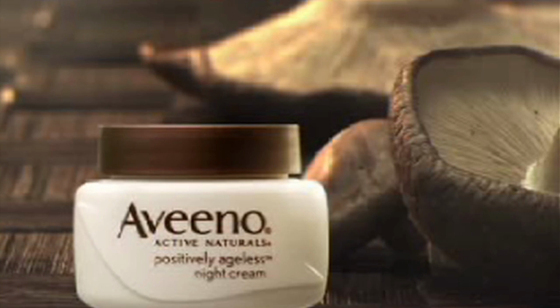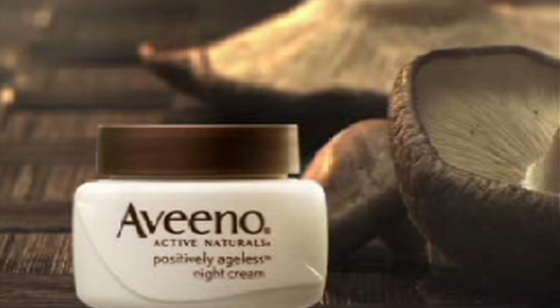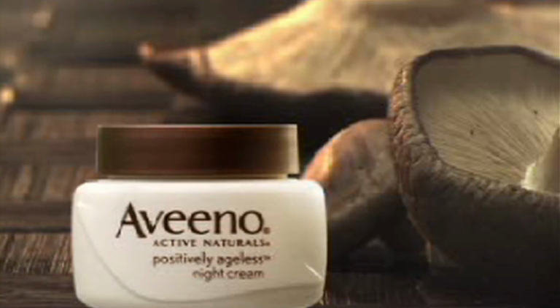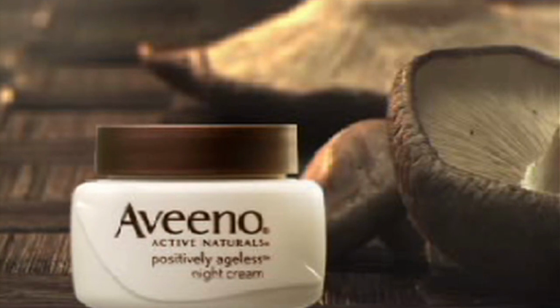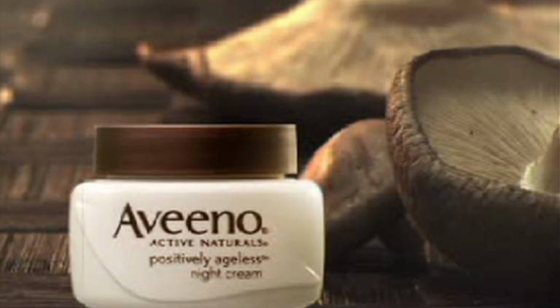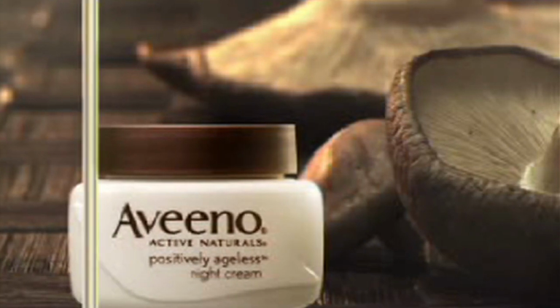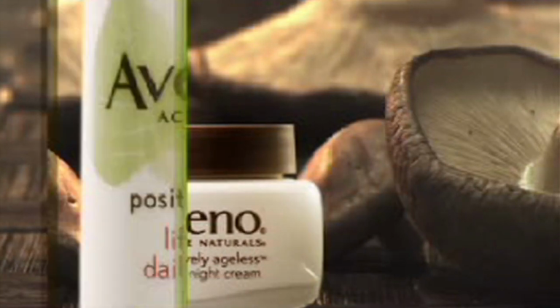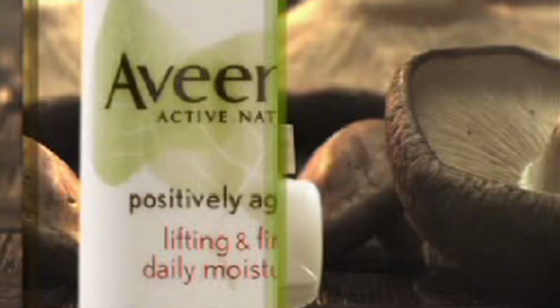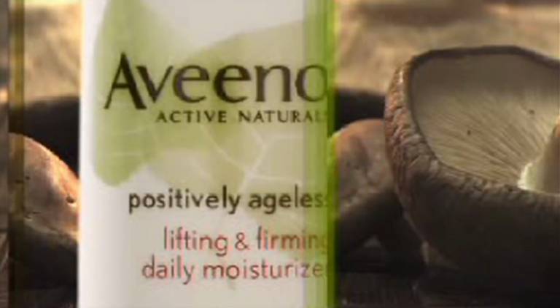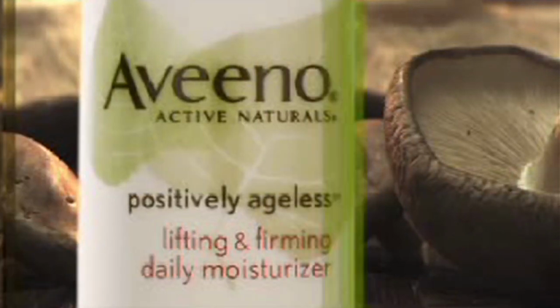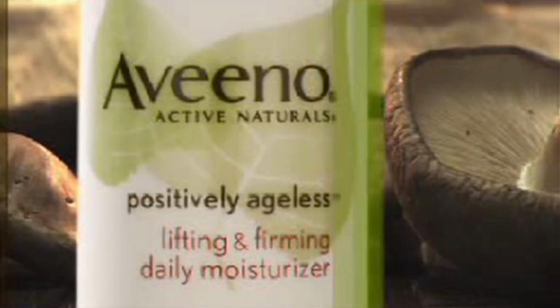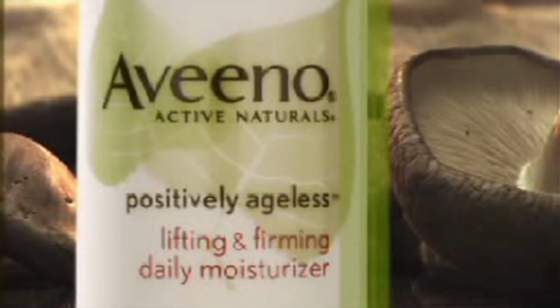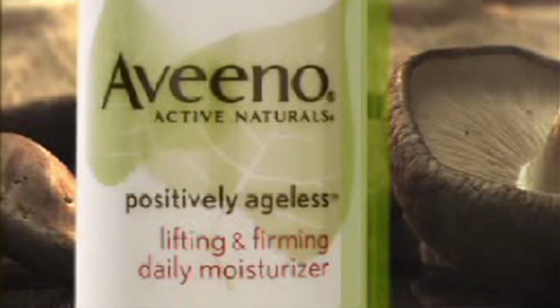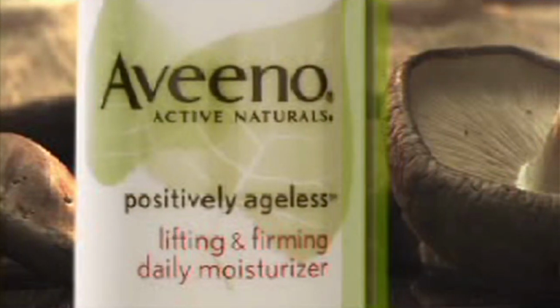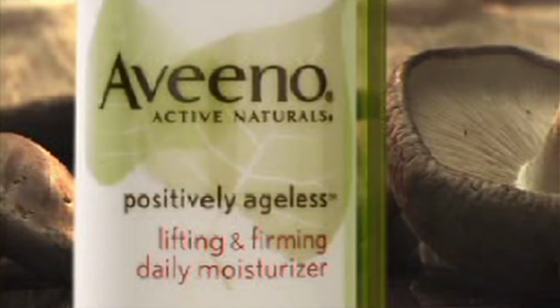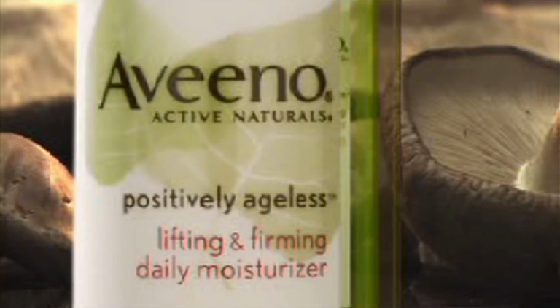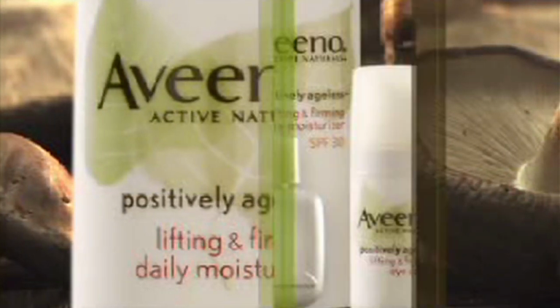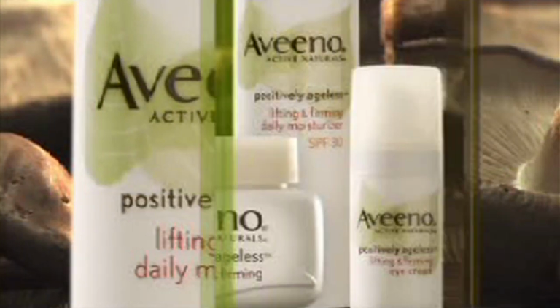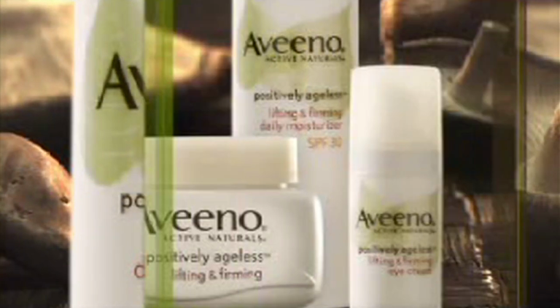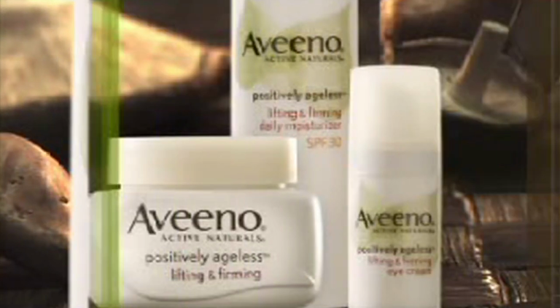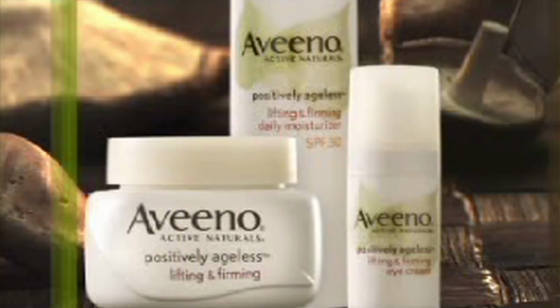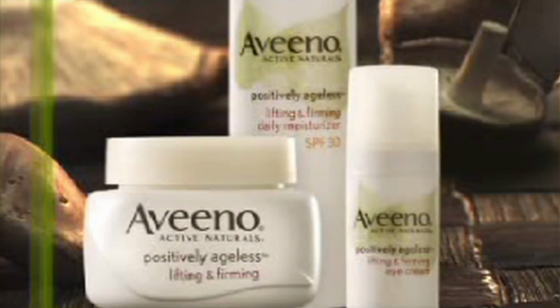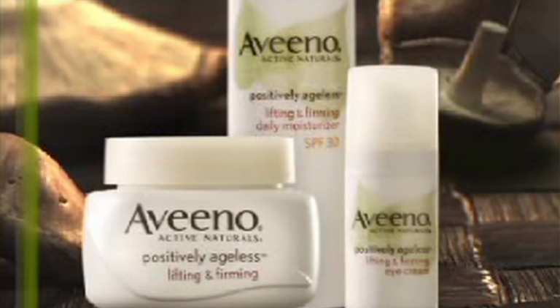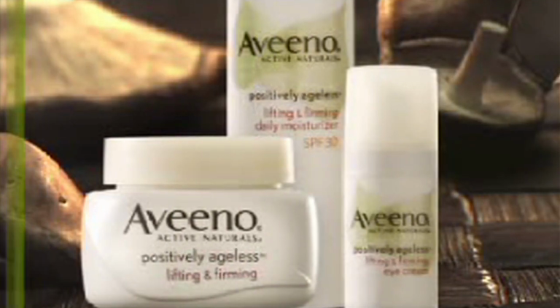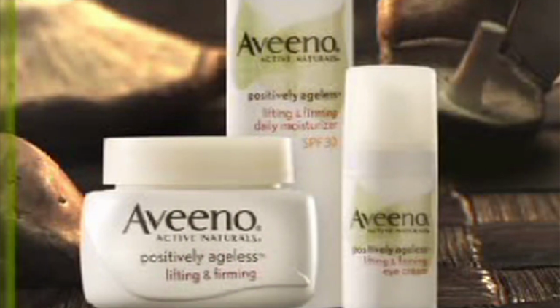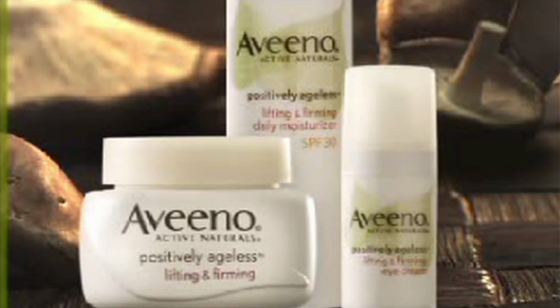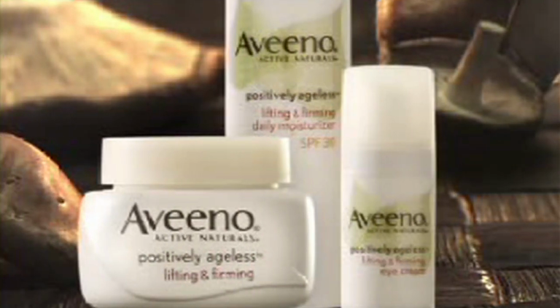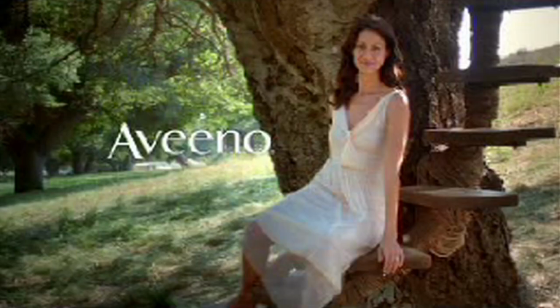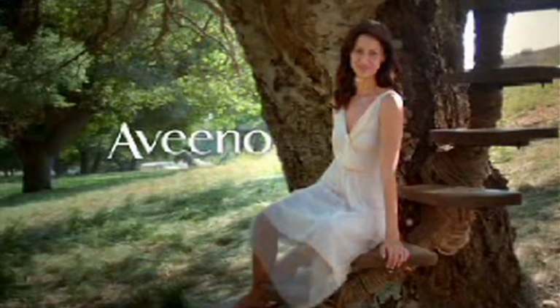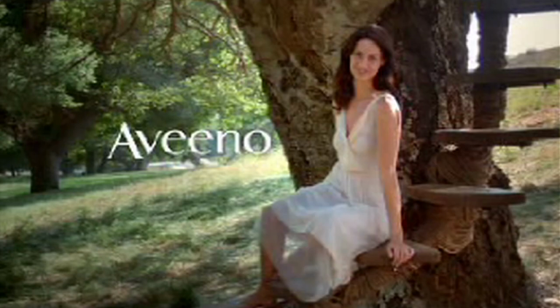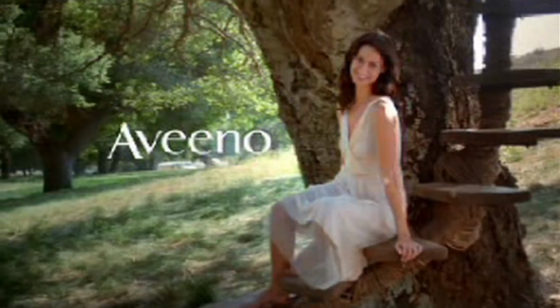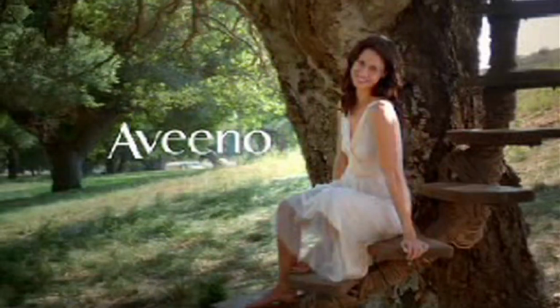Positively Ageless anti-aging lifting and firming for firmer, younger looking skin. Only from Aveeno.